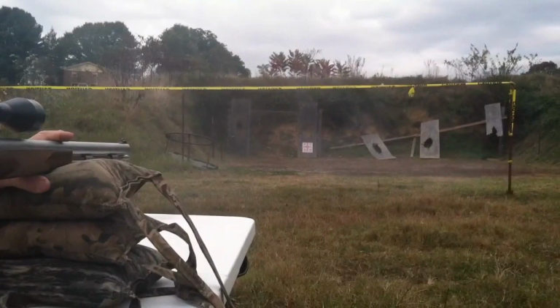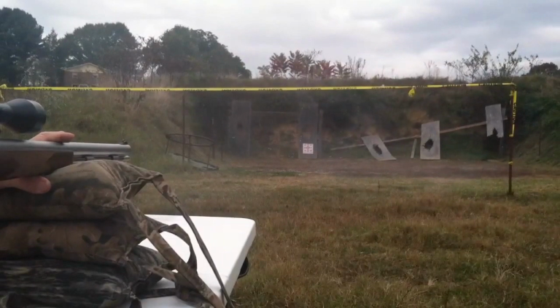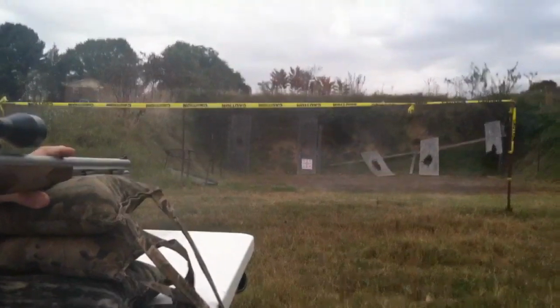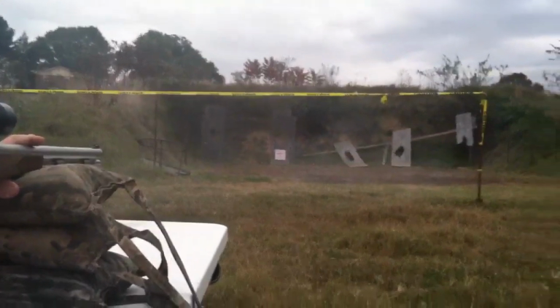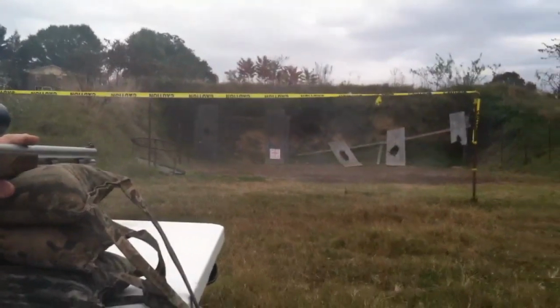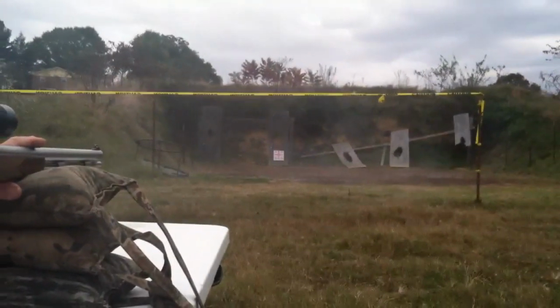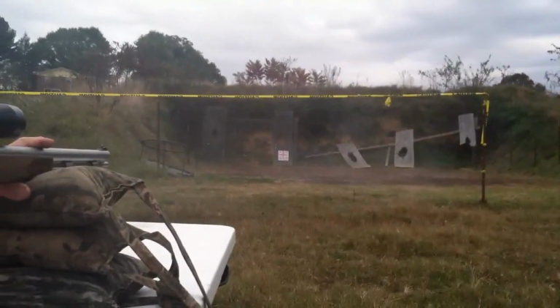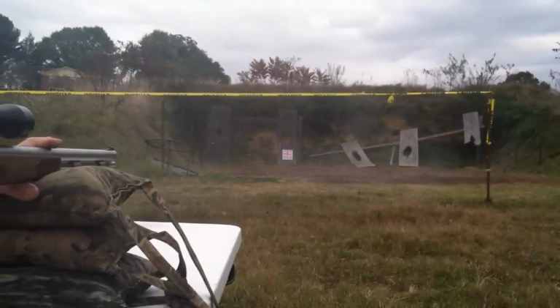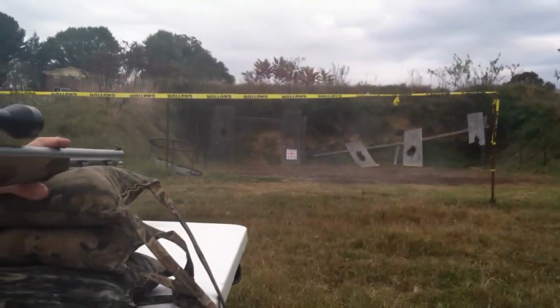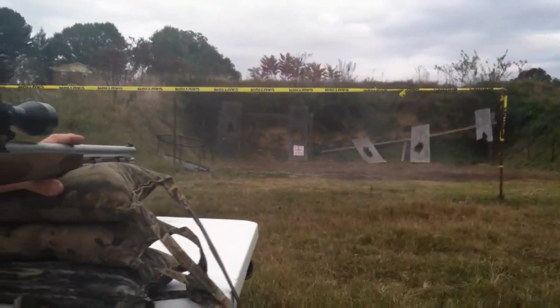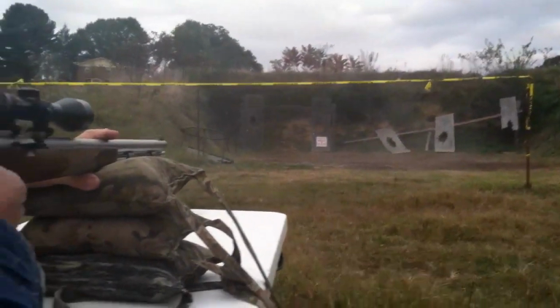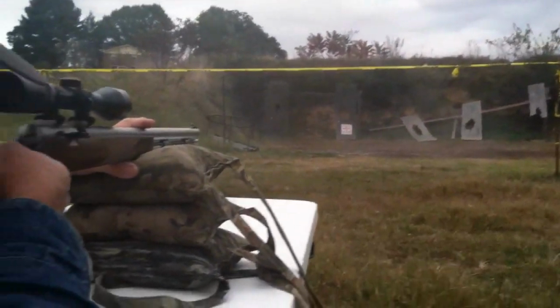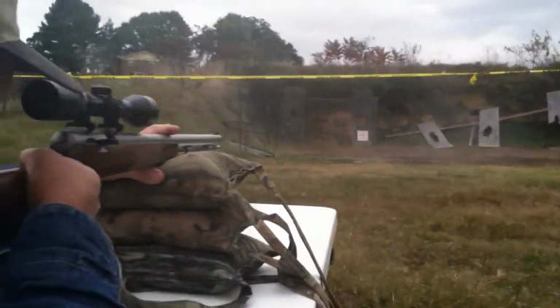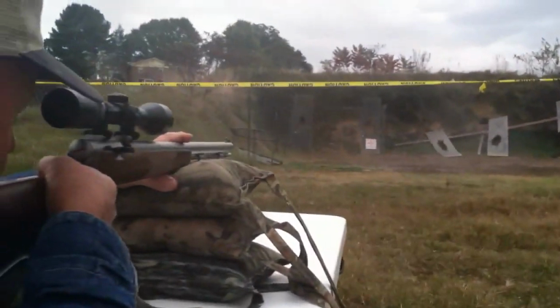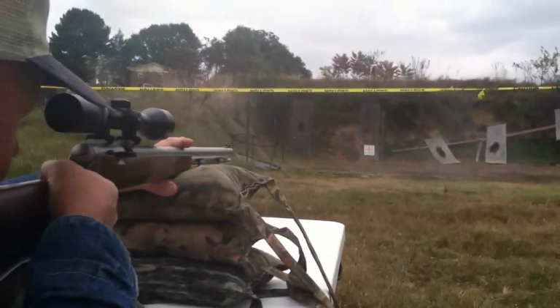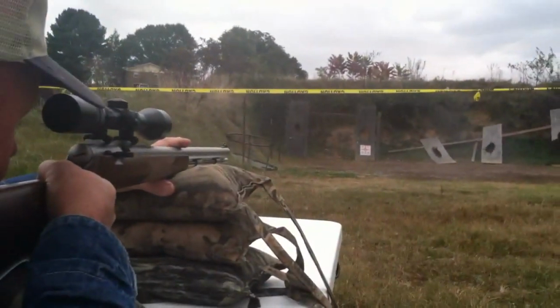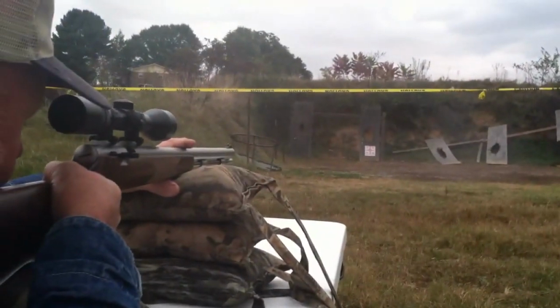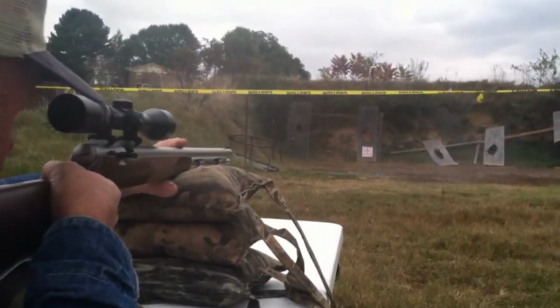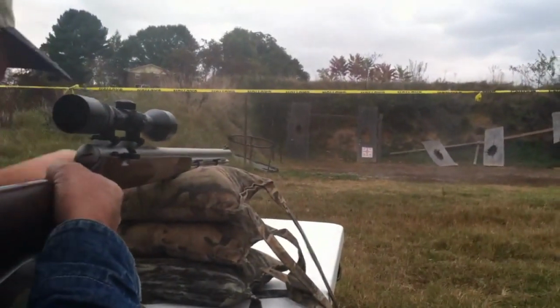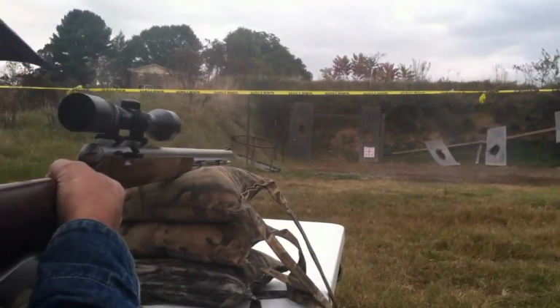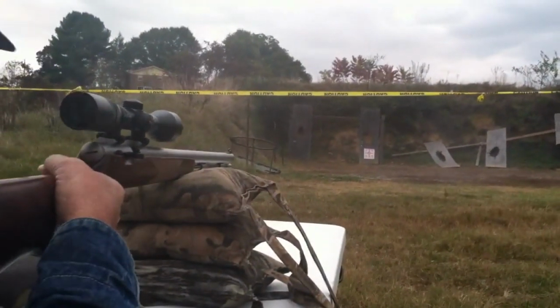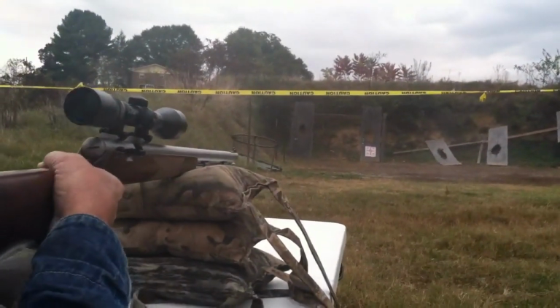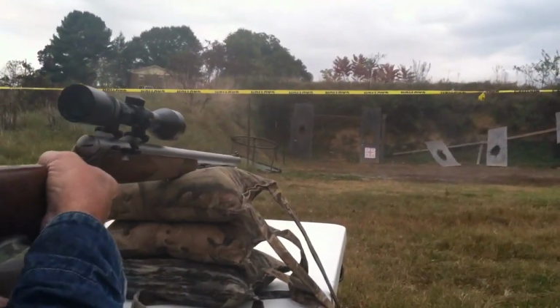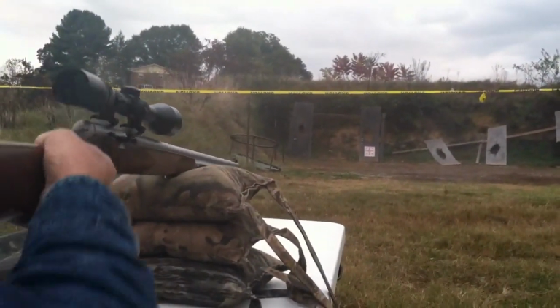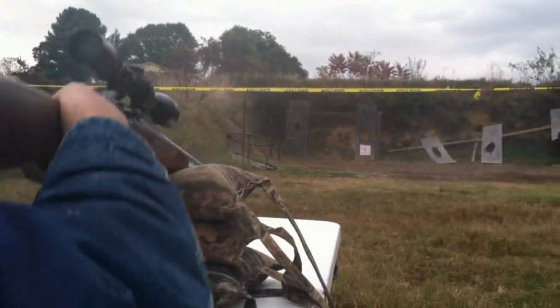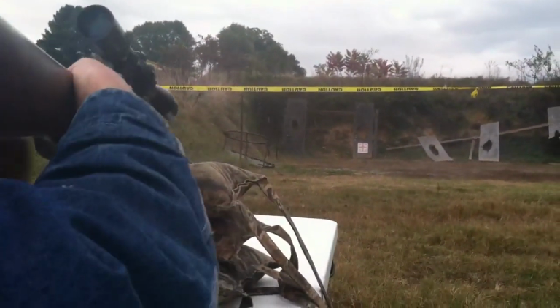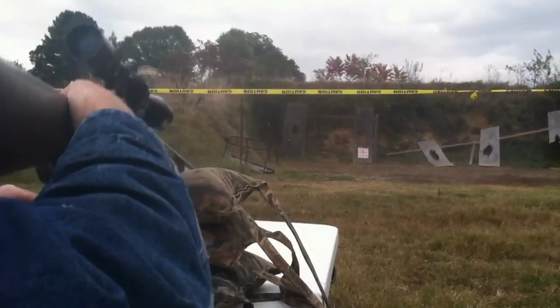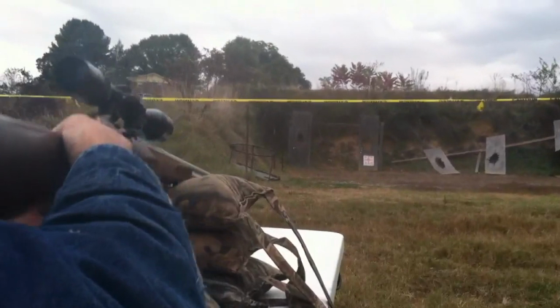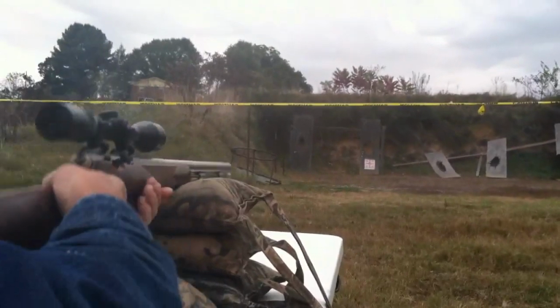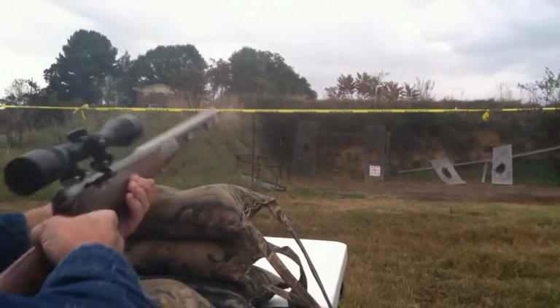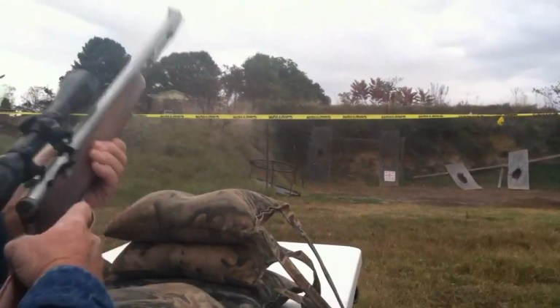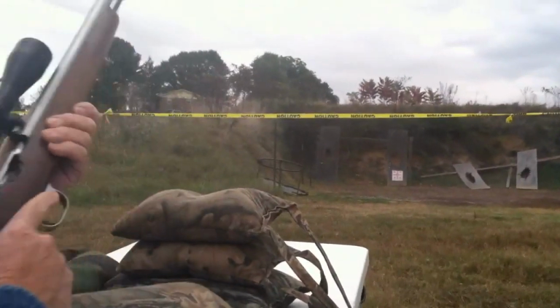It shot just left of the bullseye, right out.